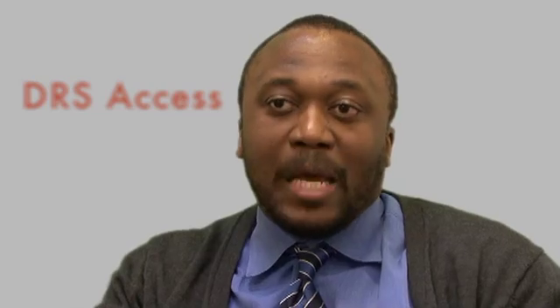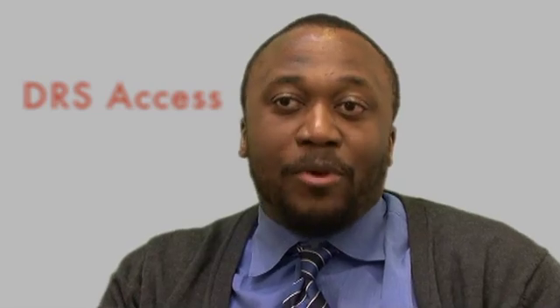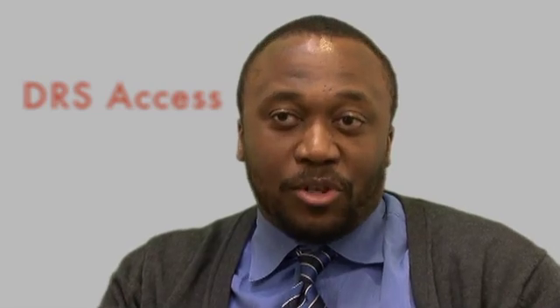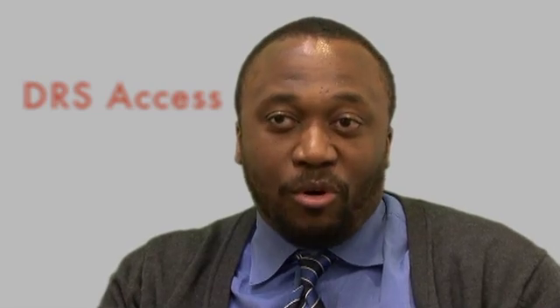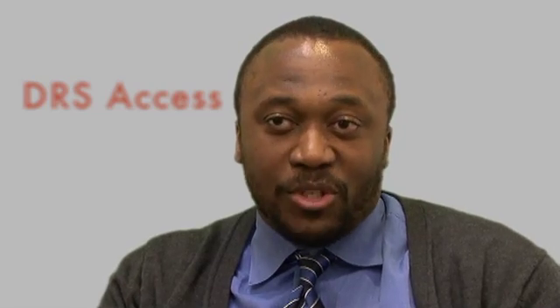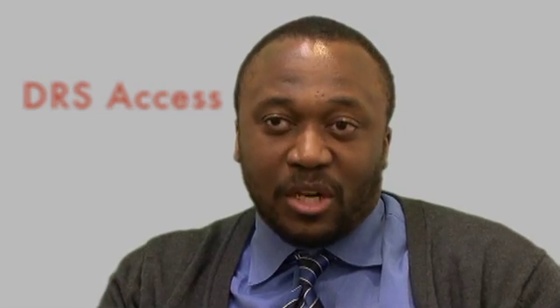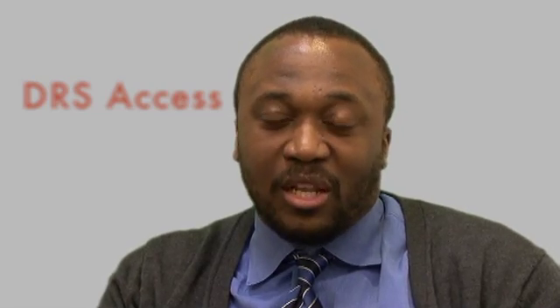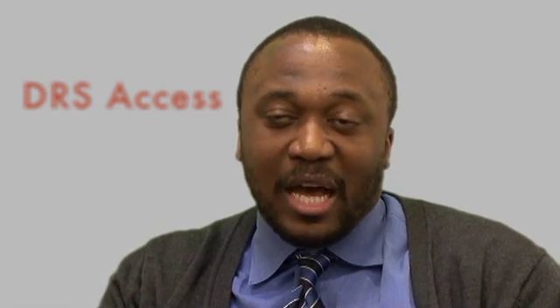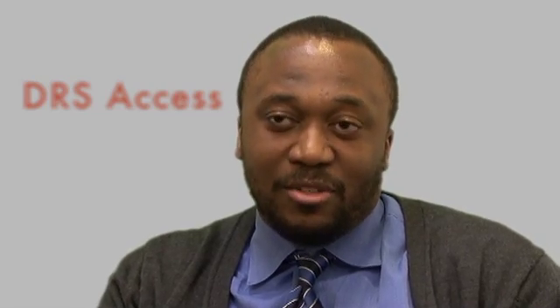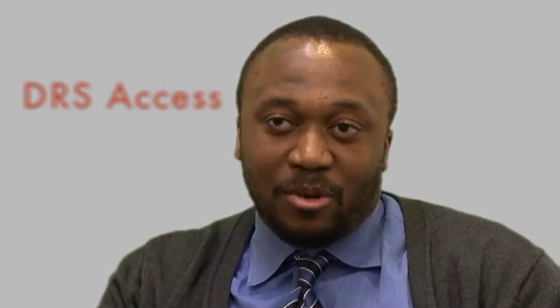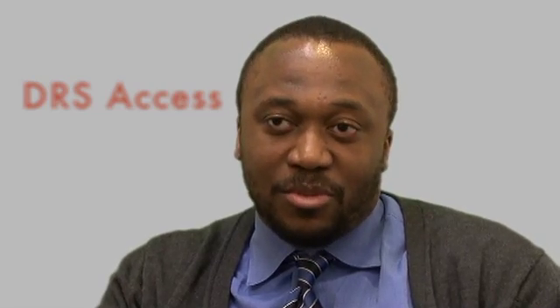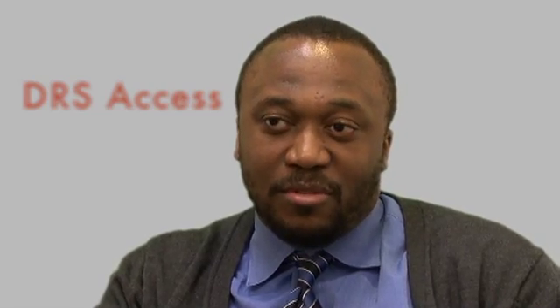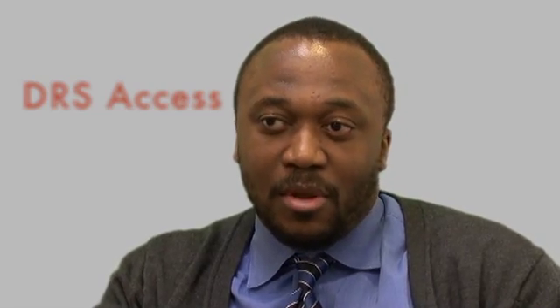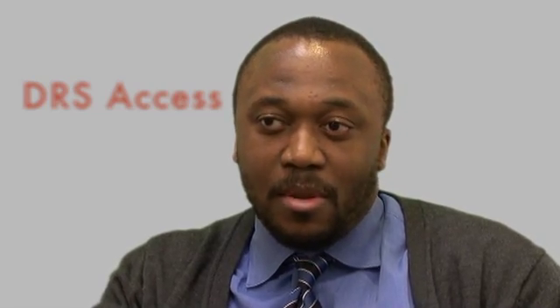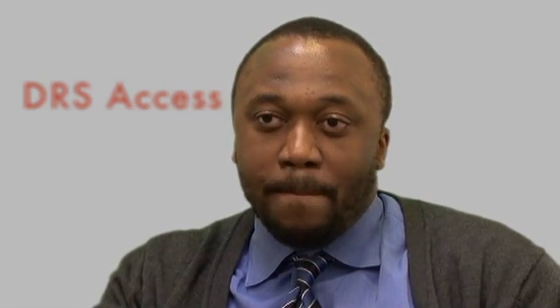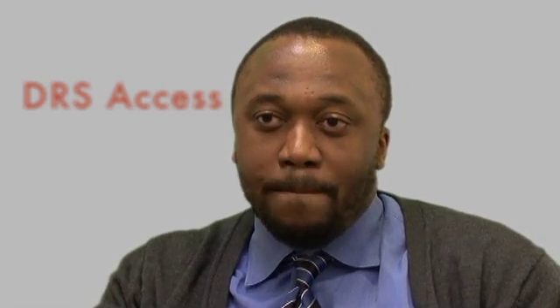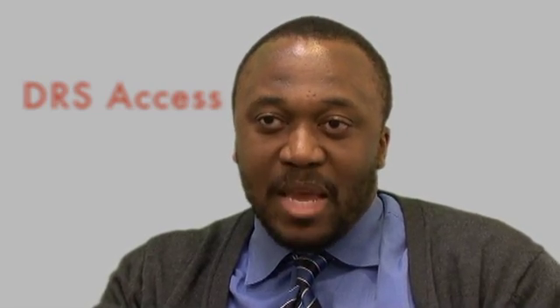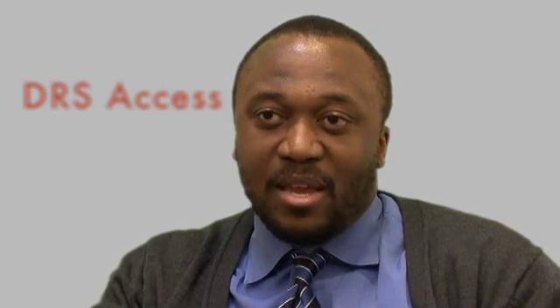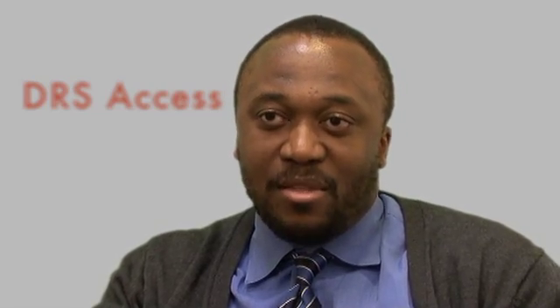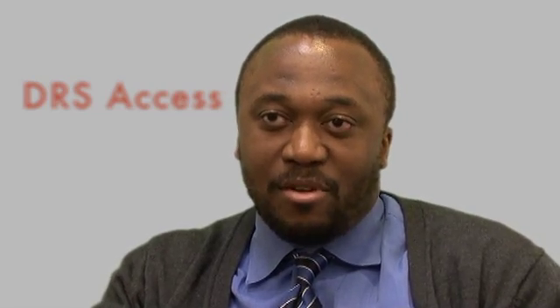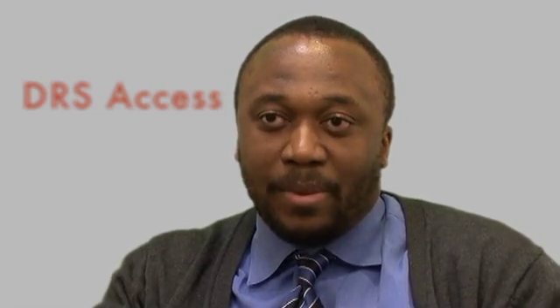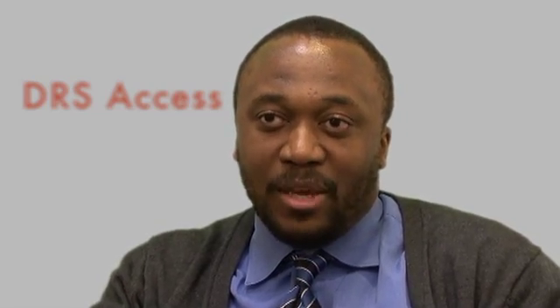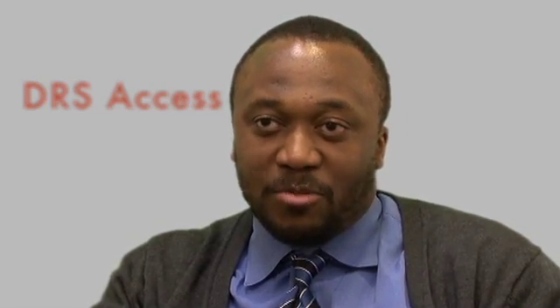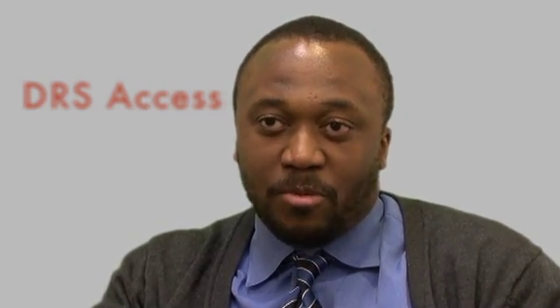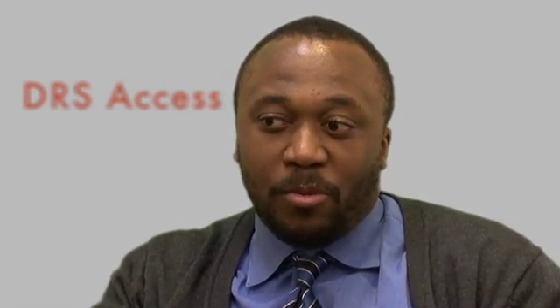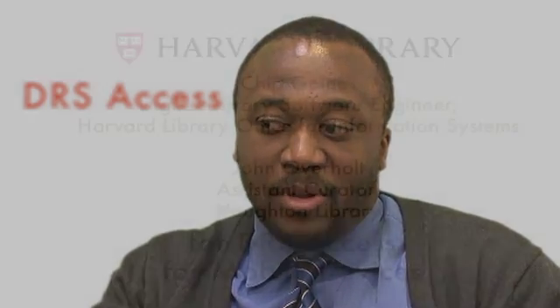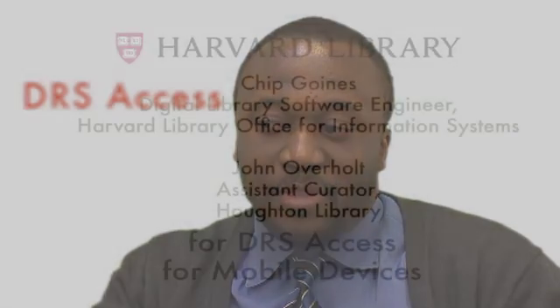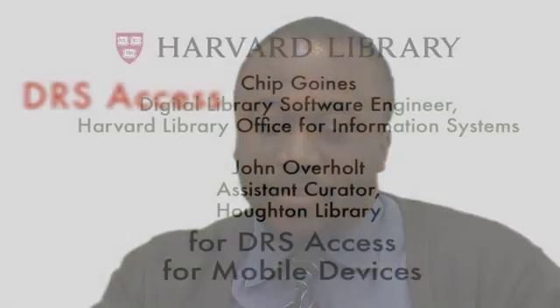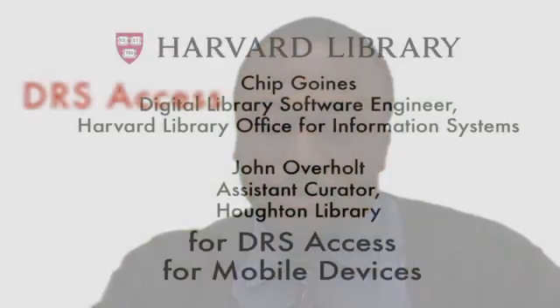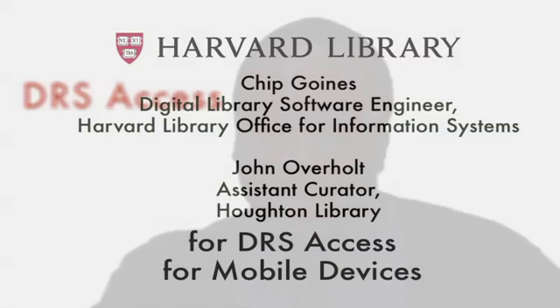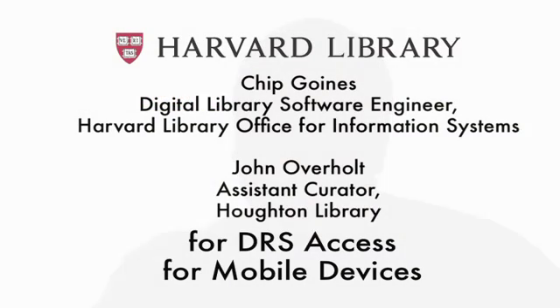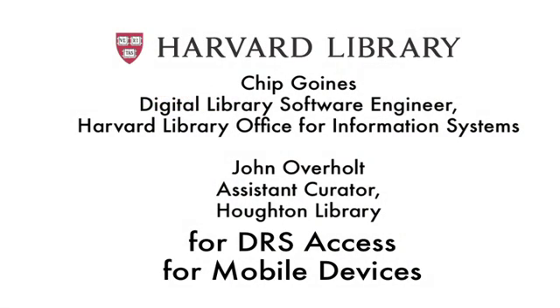The library as a whole has done a lot in terms of making their applications more mobile, and this fits right in with that.